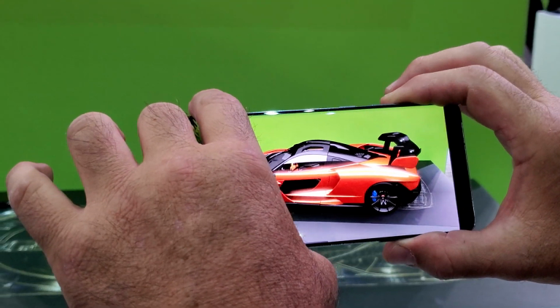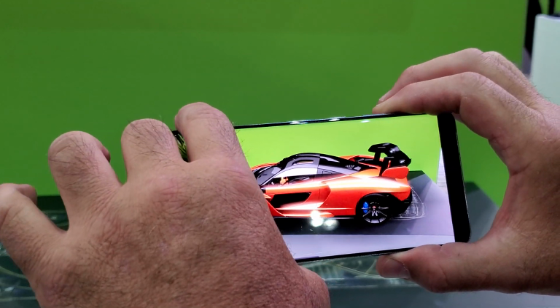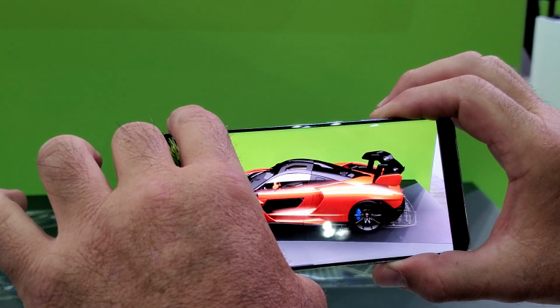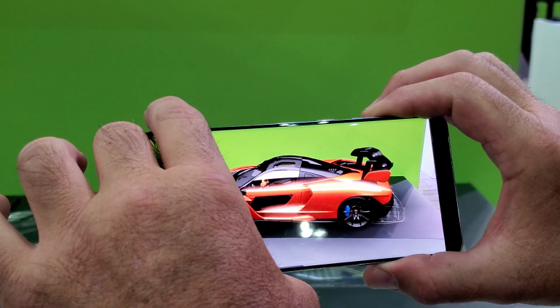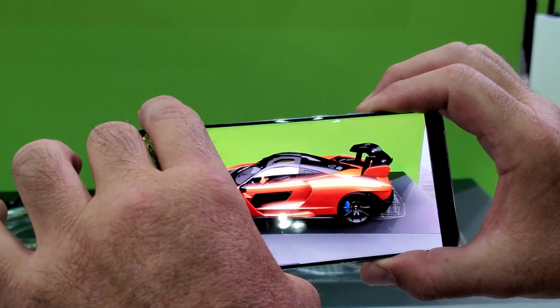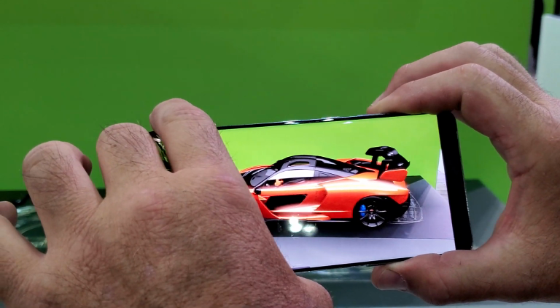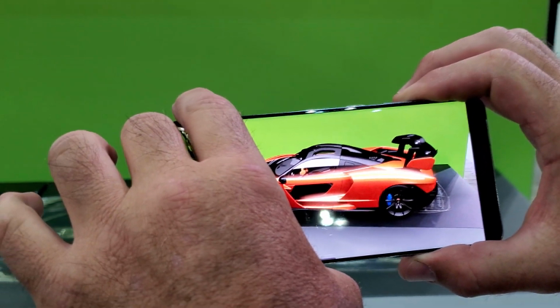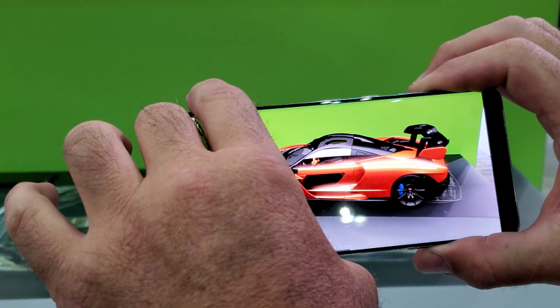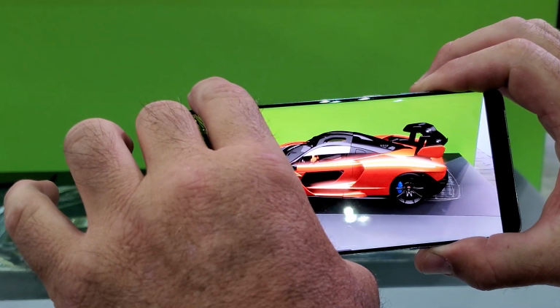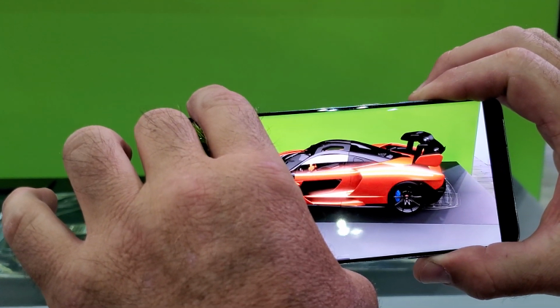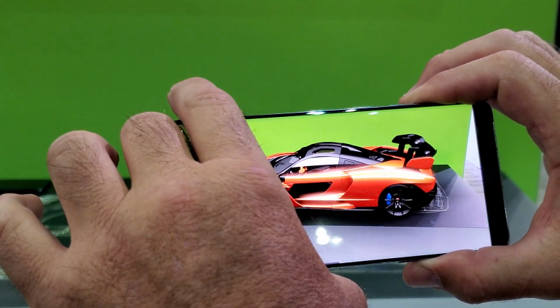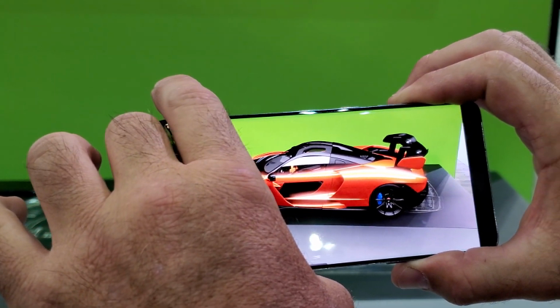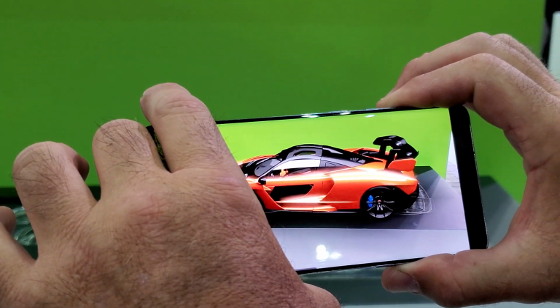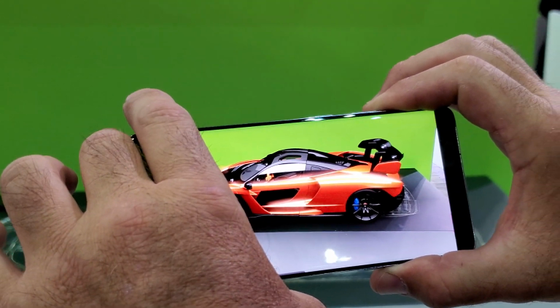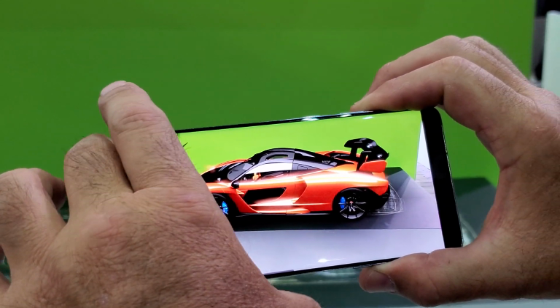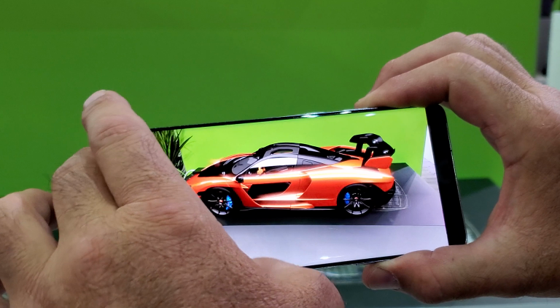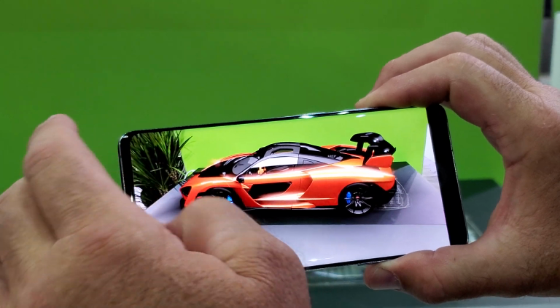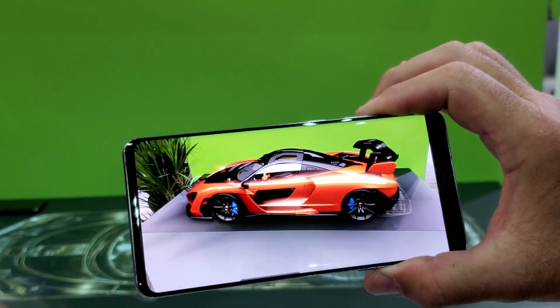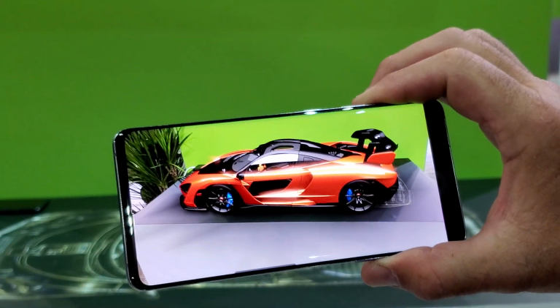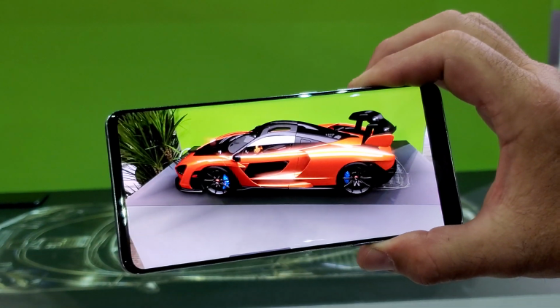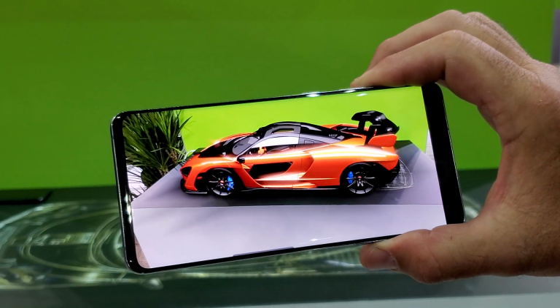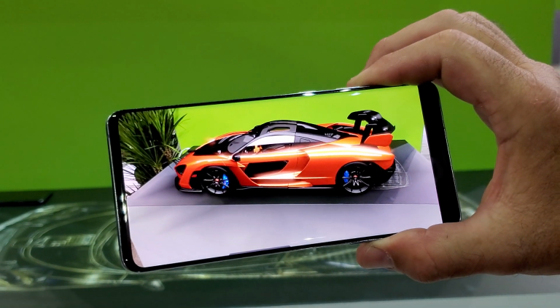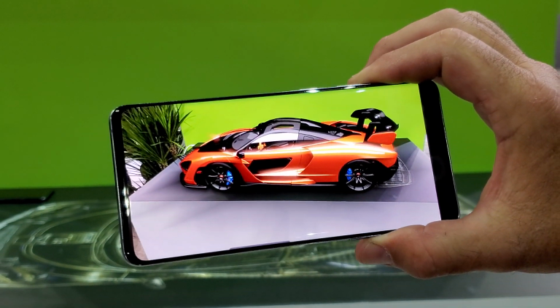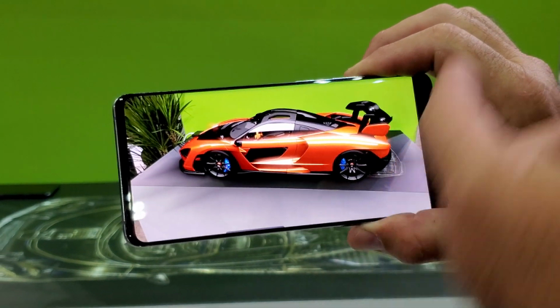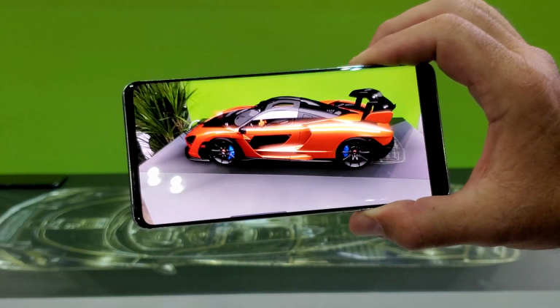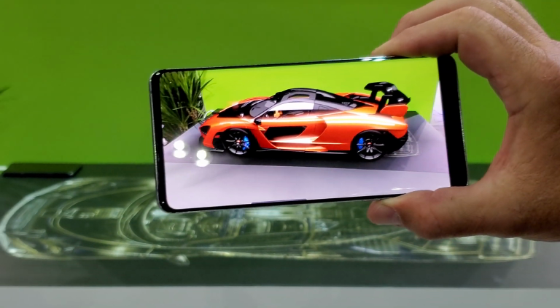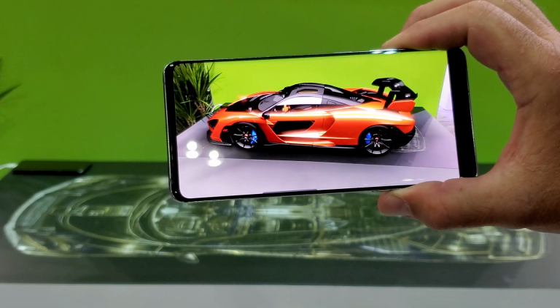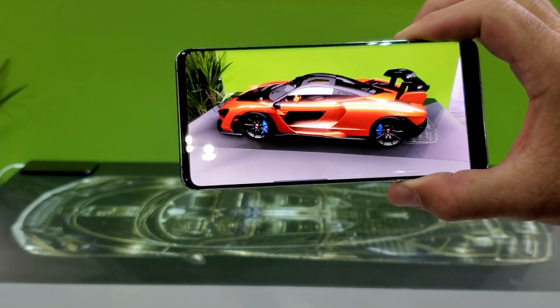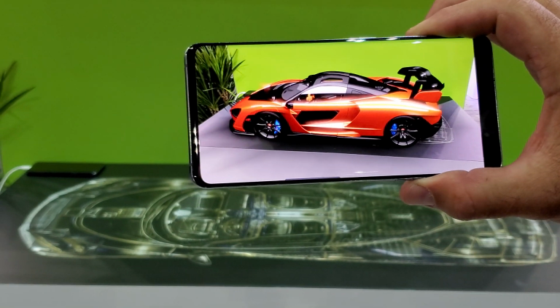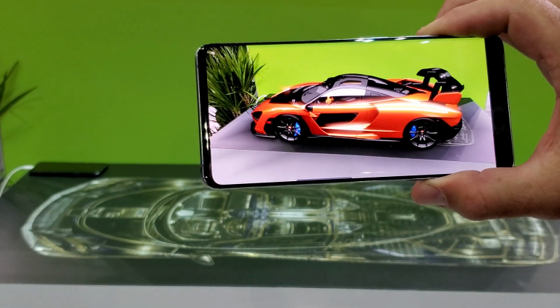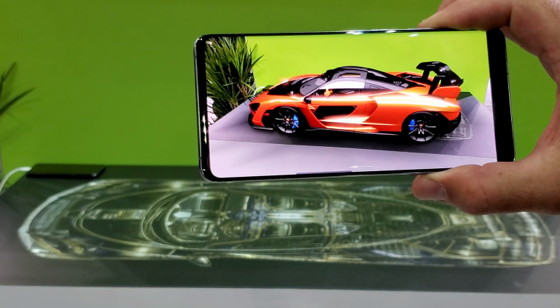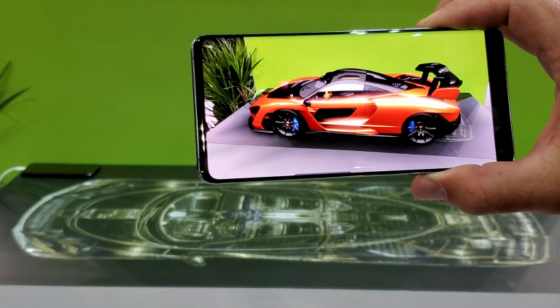Is that the largest the model can get, or can you just choose? It's just easier to demo — arbitrary size. I probably needed it to fit in this booth.